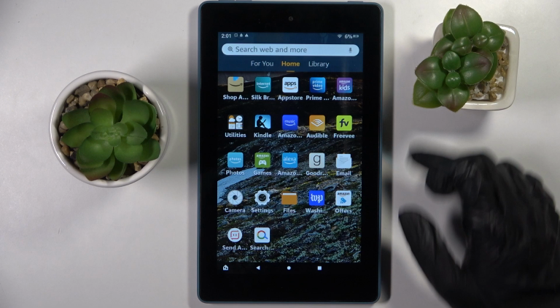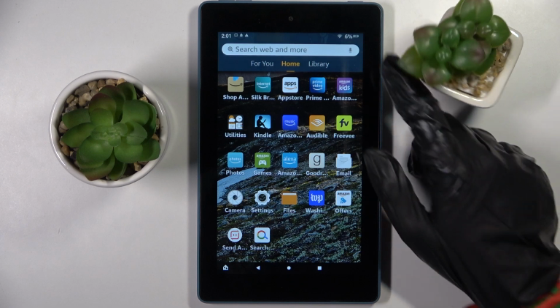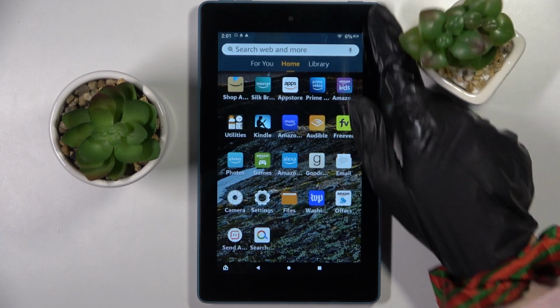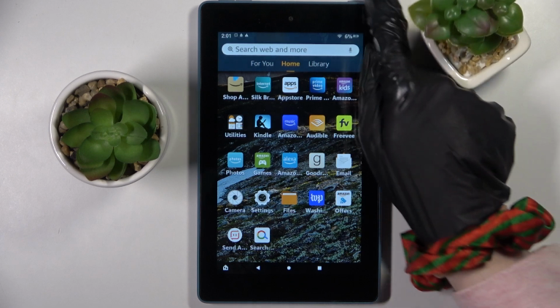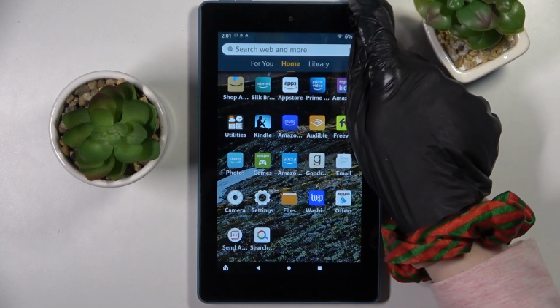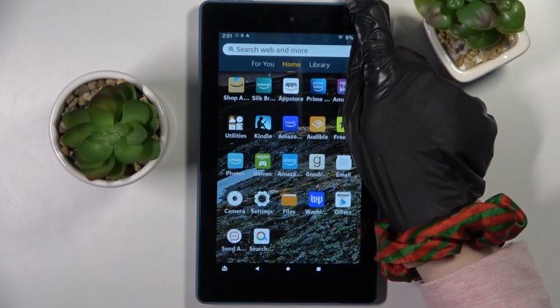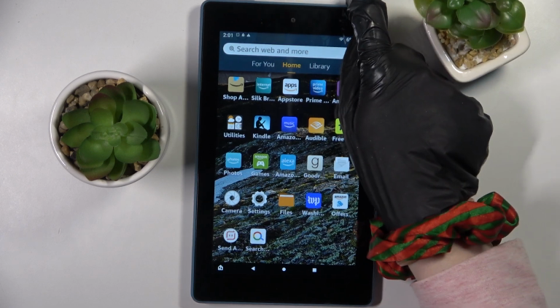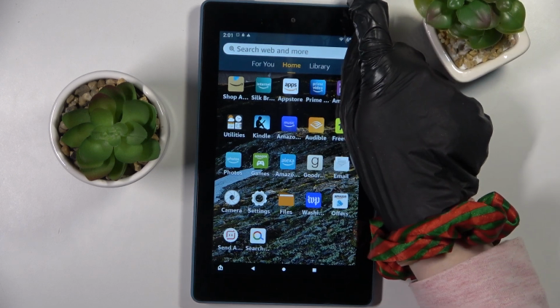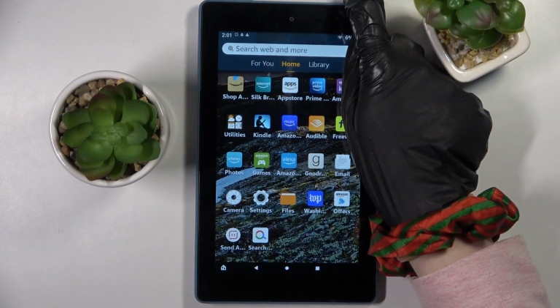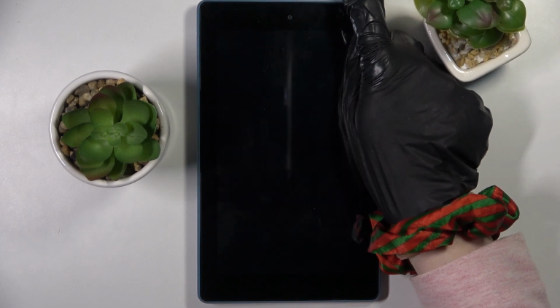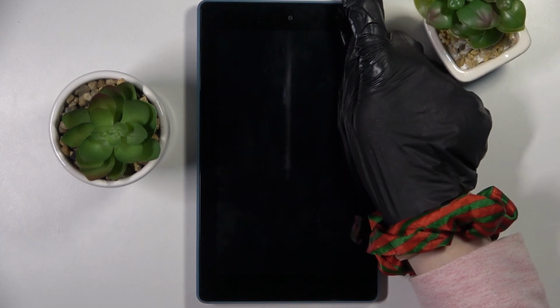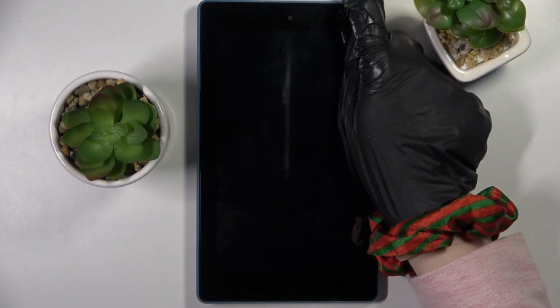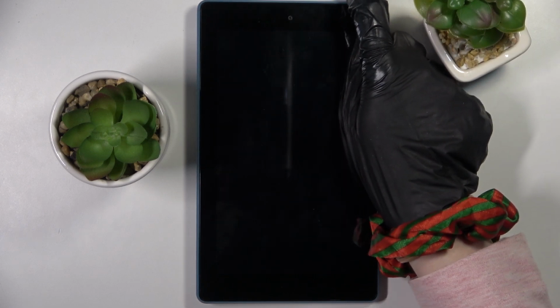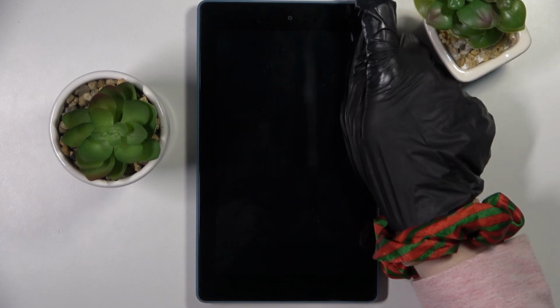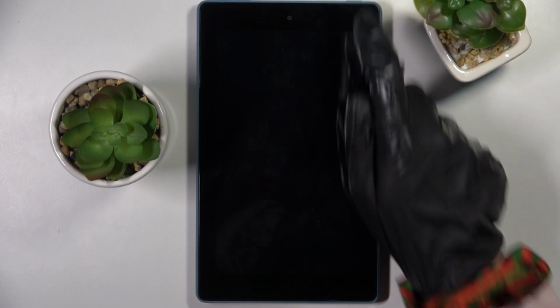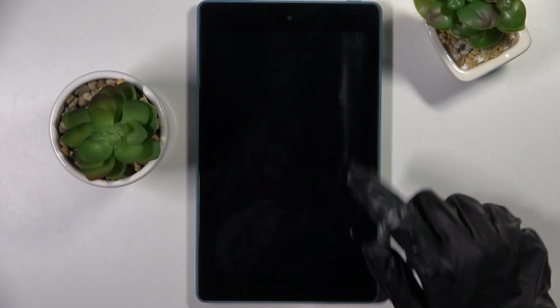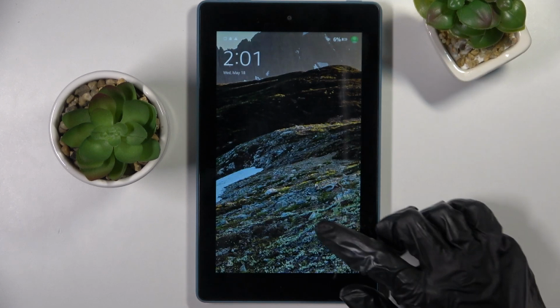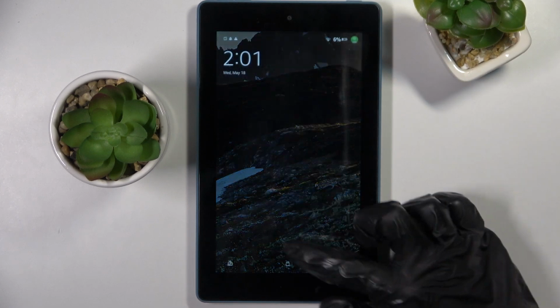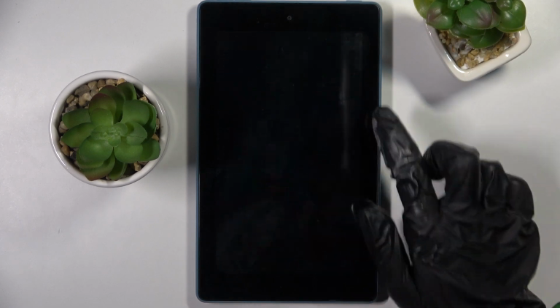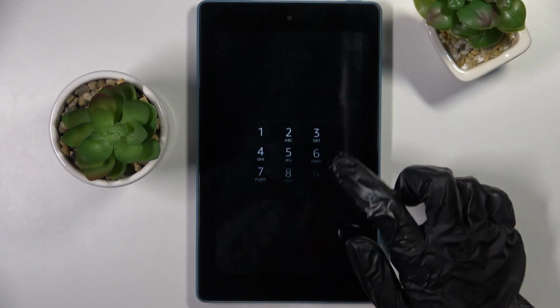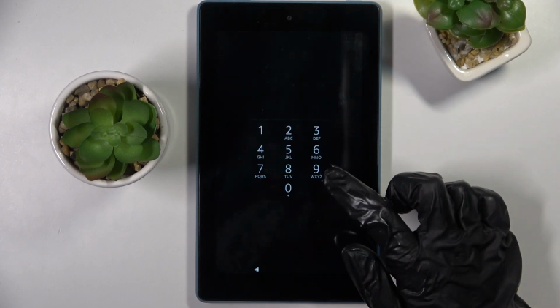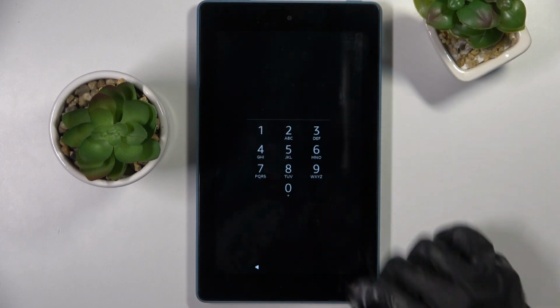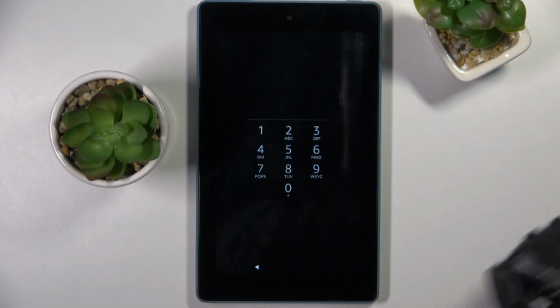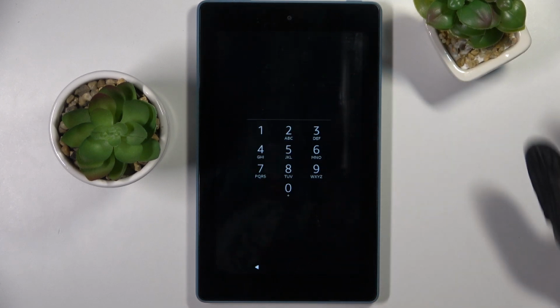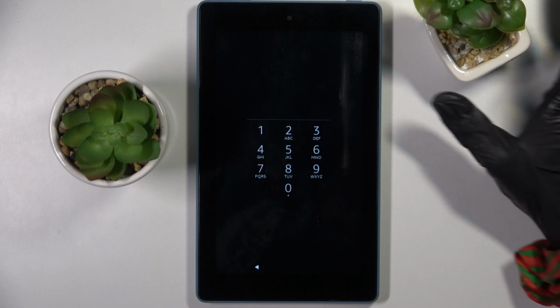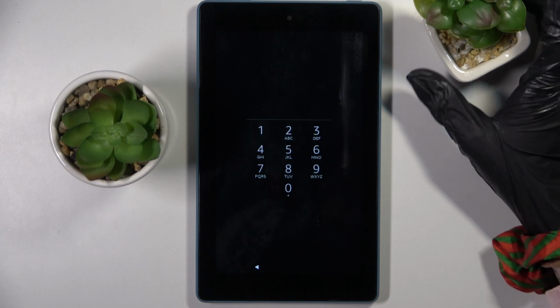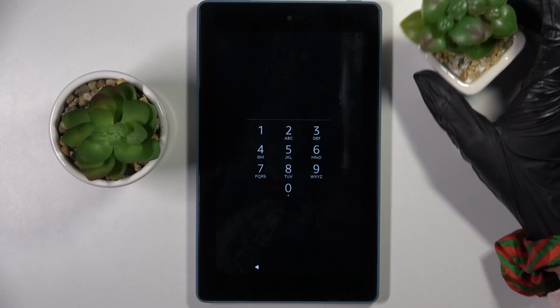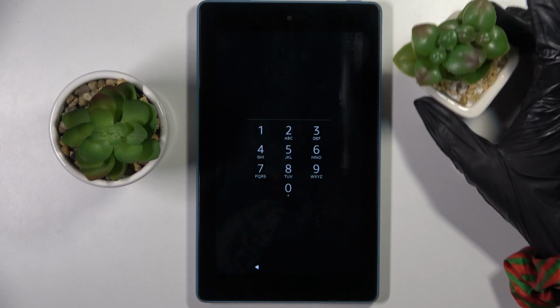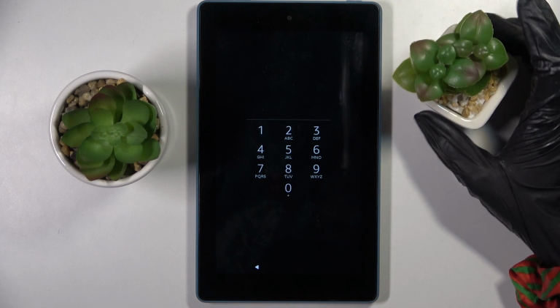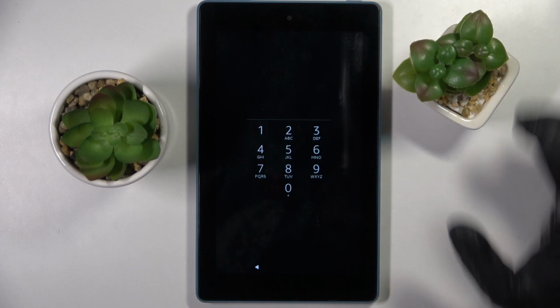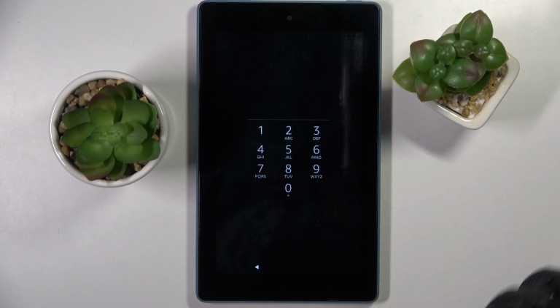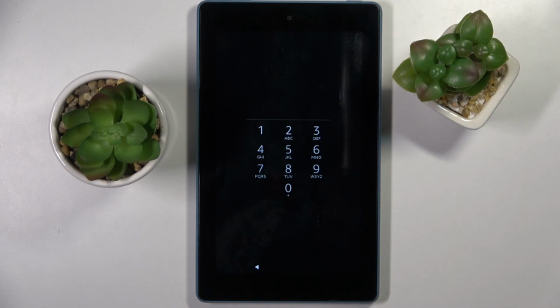After that, when I turn off my screen and then turn it back on — as you can see, my PIN is now required!